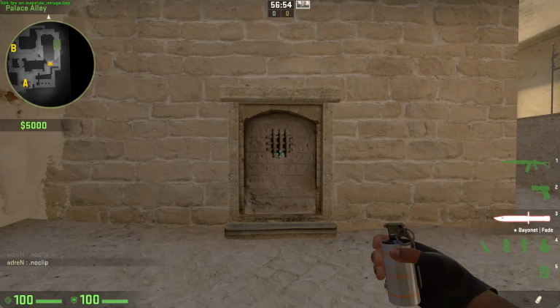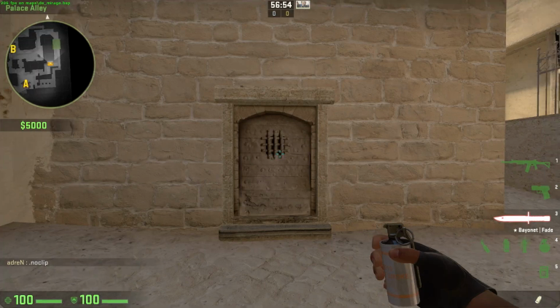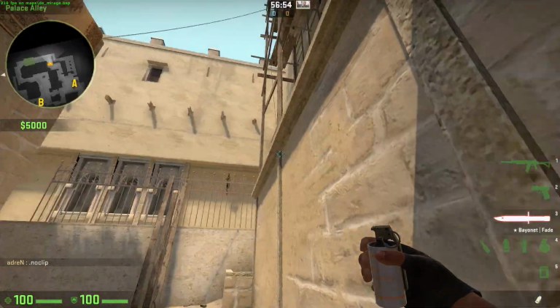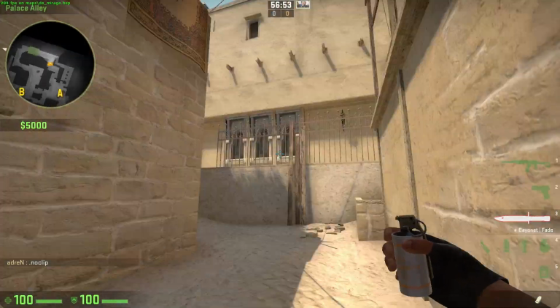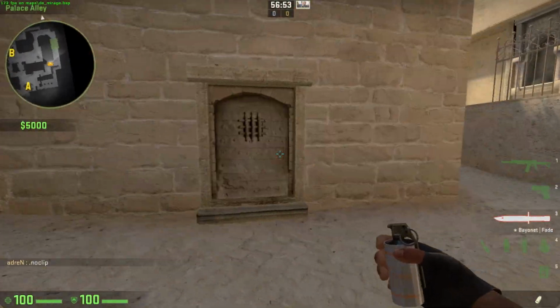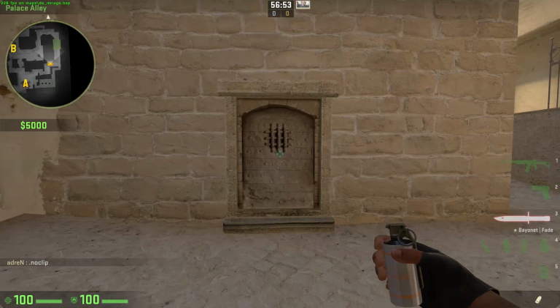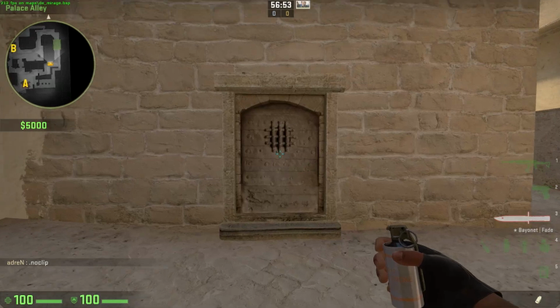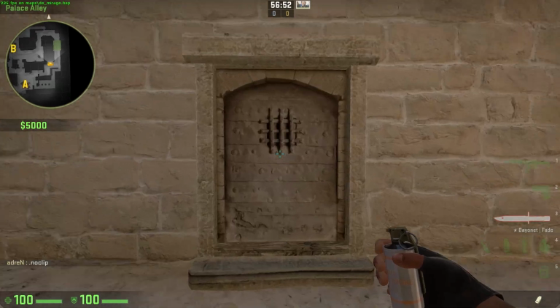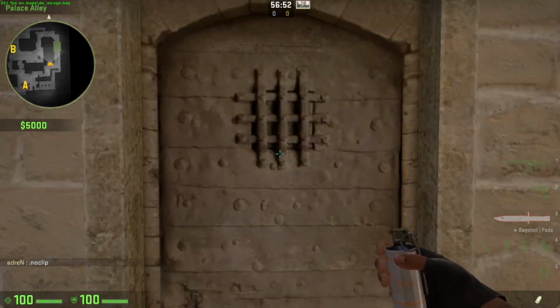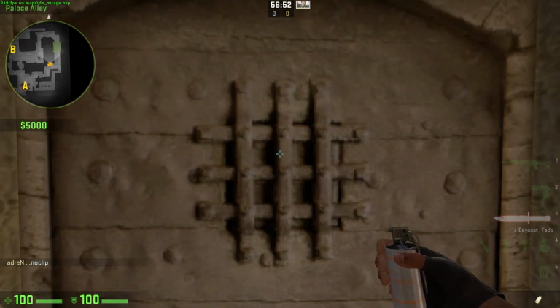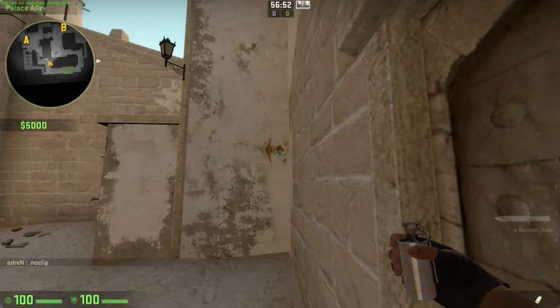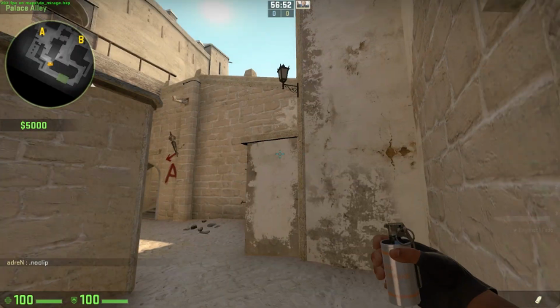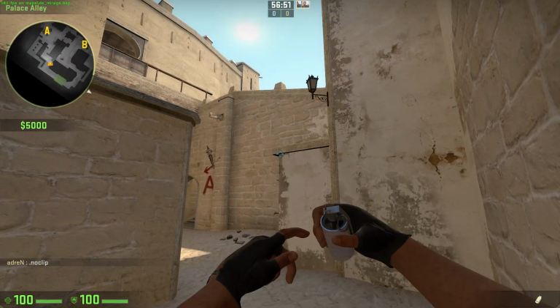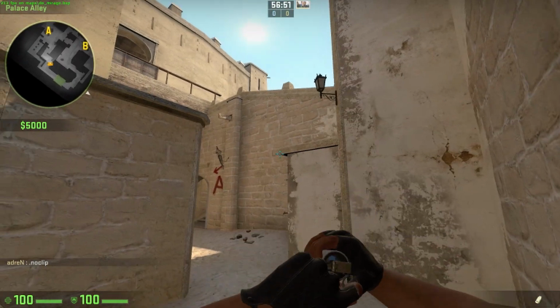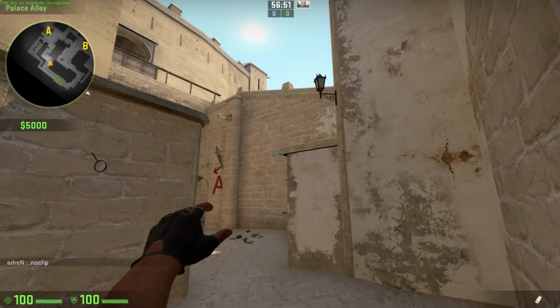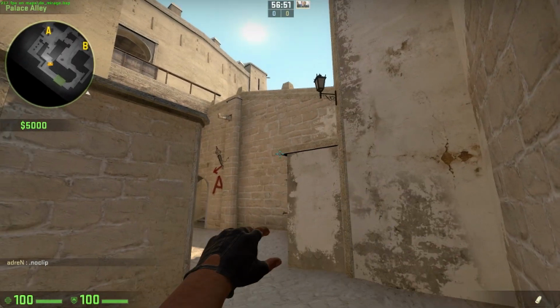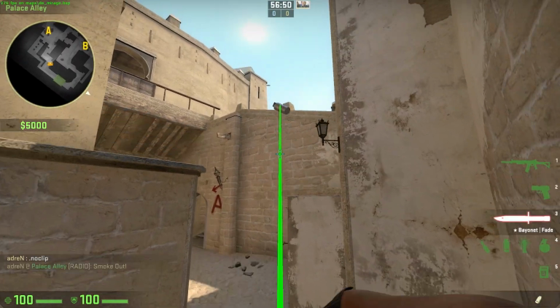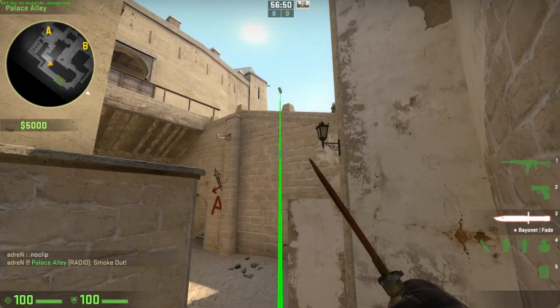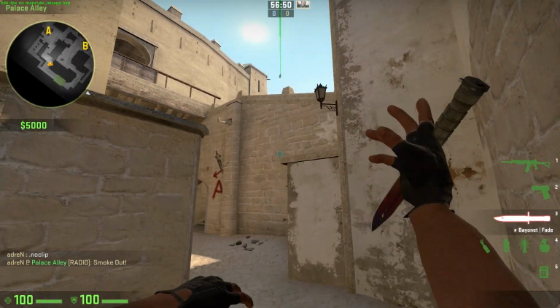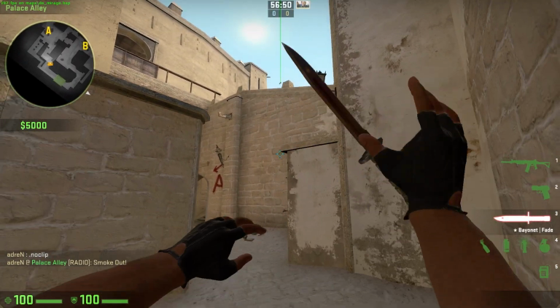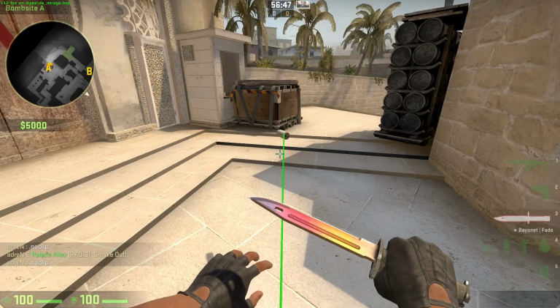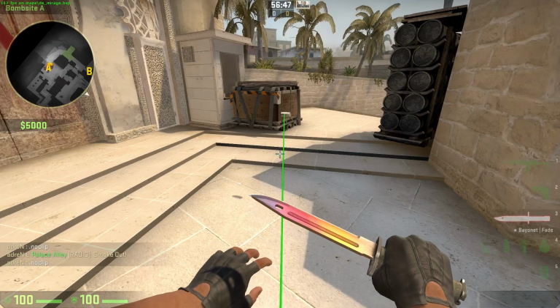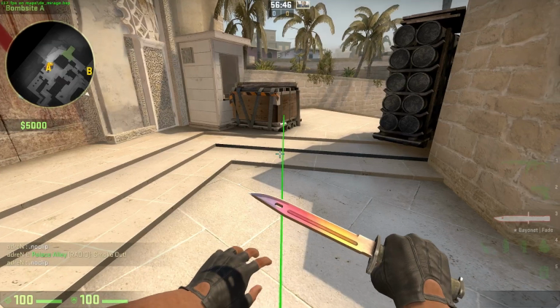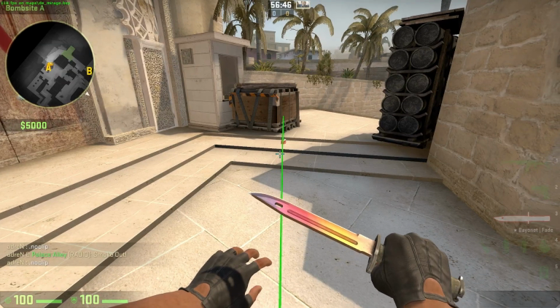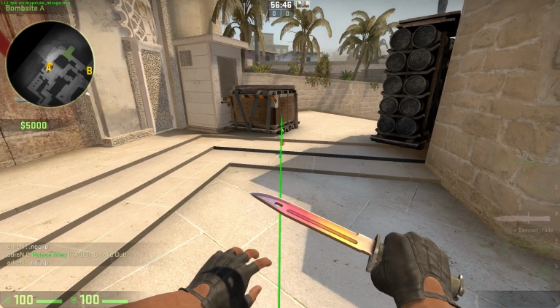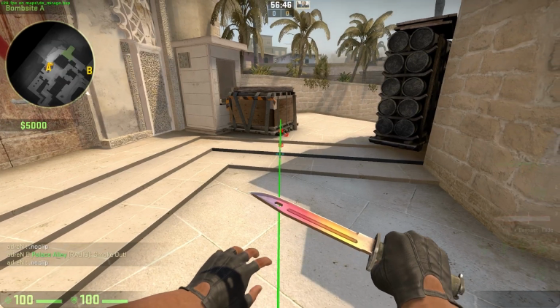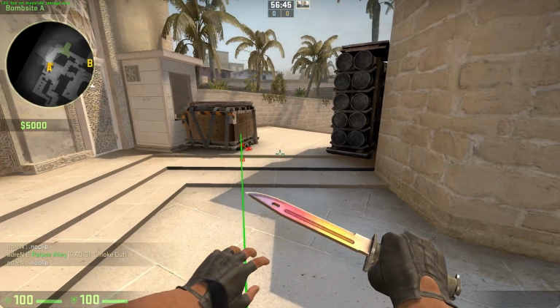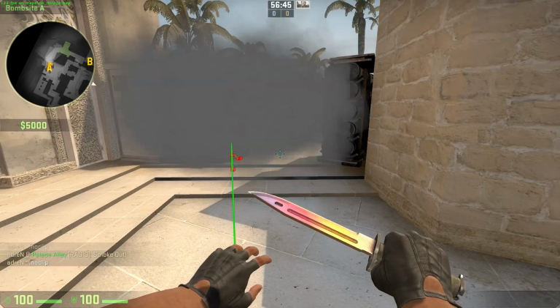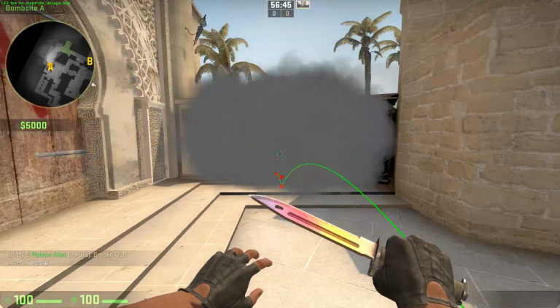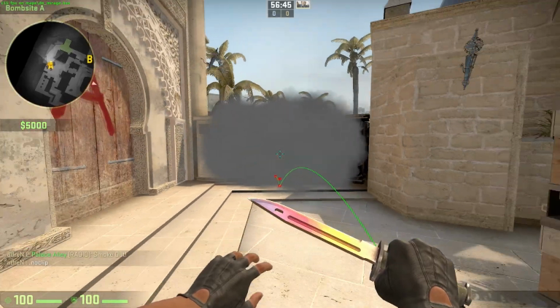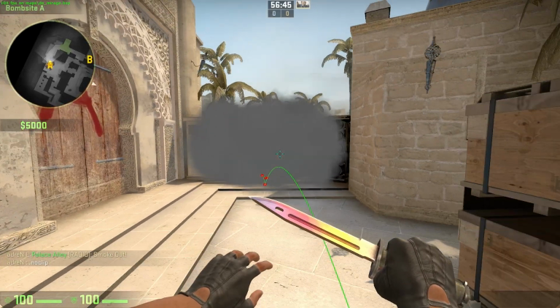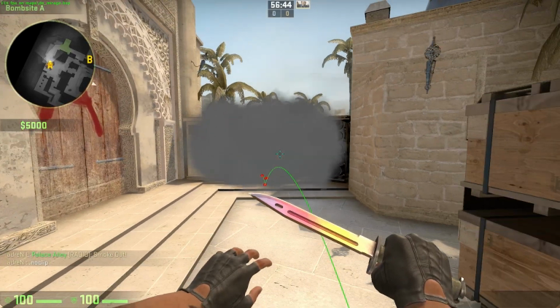And then for CT spawn smoke, we're just going to go into the middle of the door, aim at the left-hand side of that stone there, and then just jump through it at the same time. It should be a perfect smoke, guys.